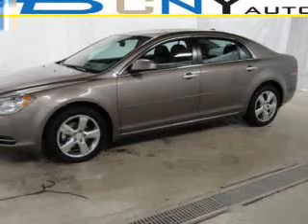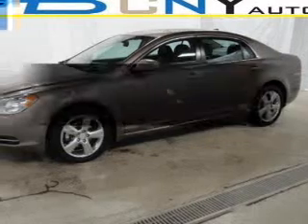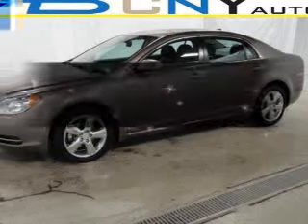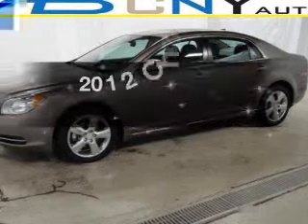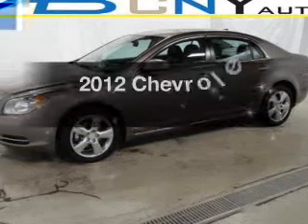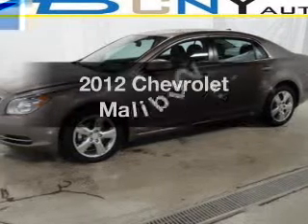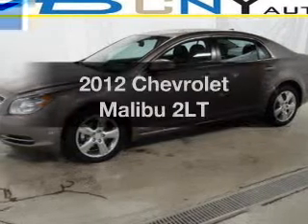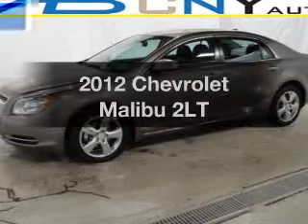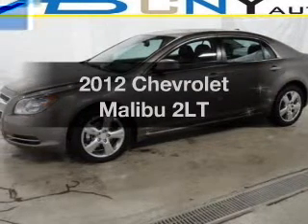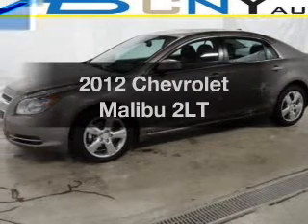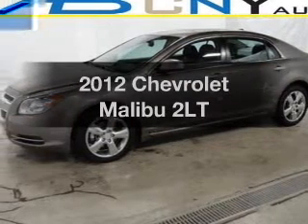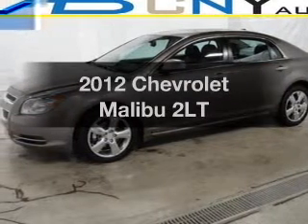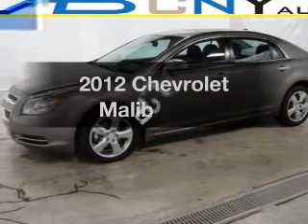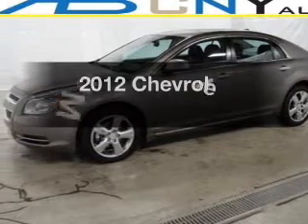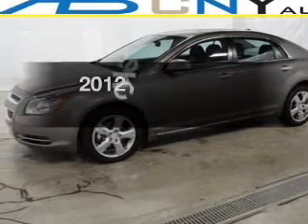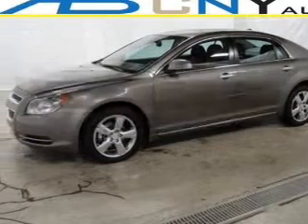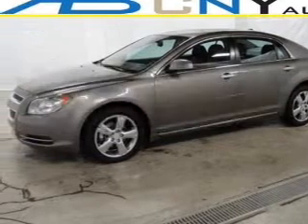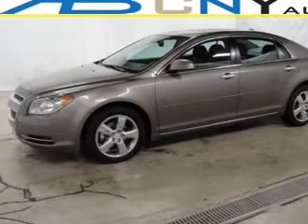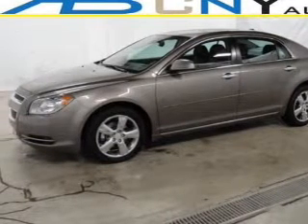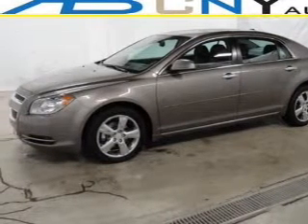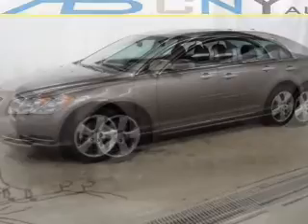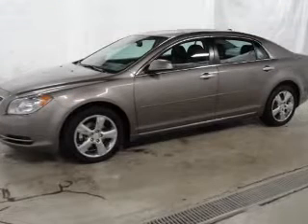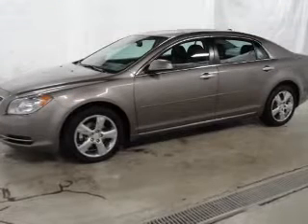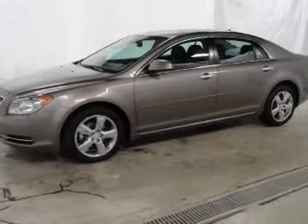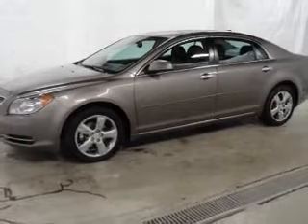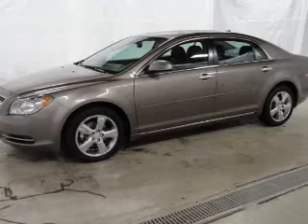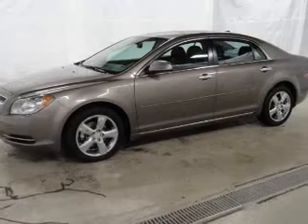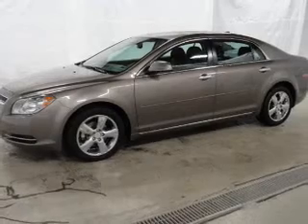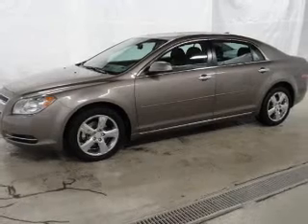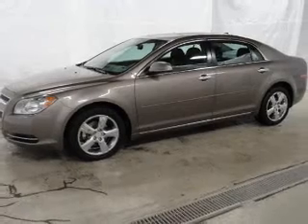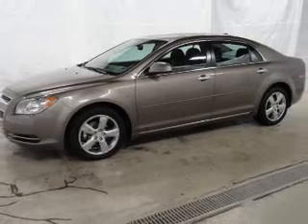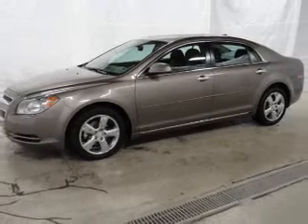Get noticed in this 2012 Chevrolet Malibu. Travel the roads in style and comfort in this great vehicle.